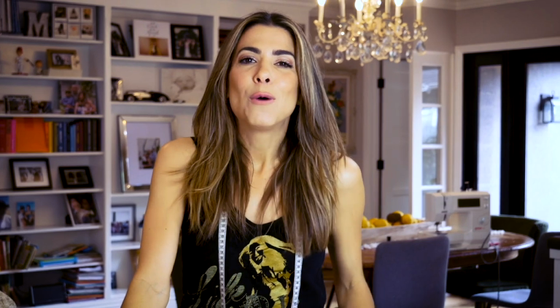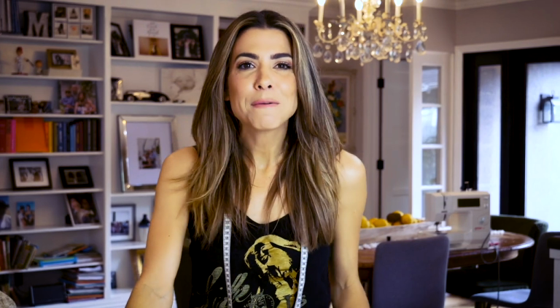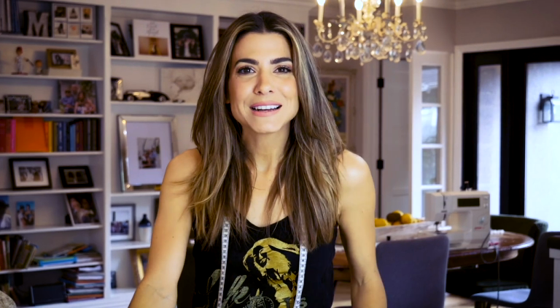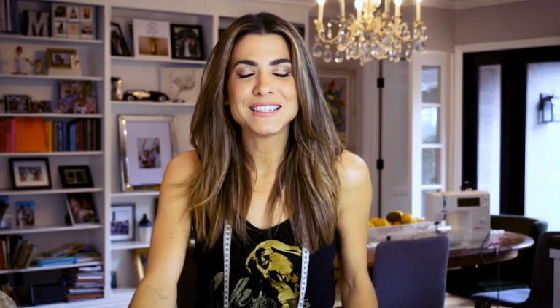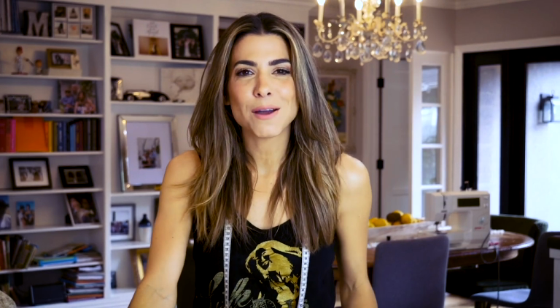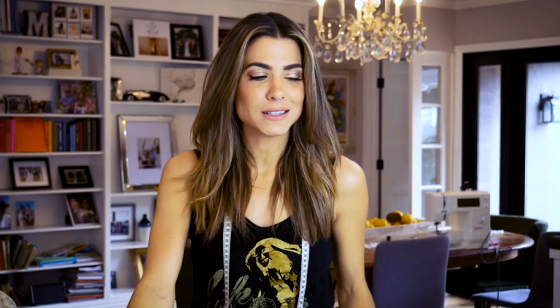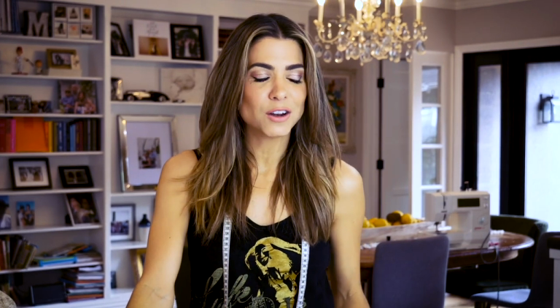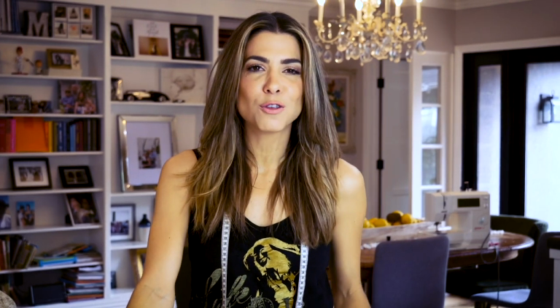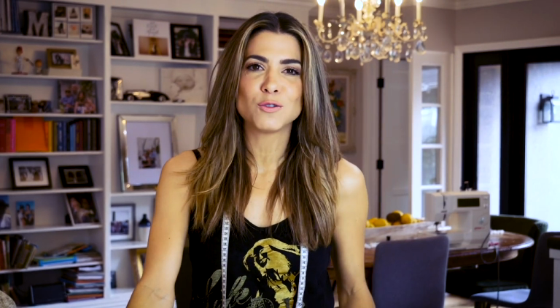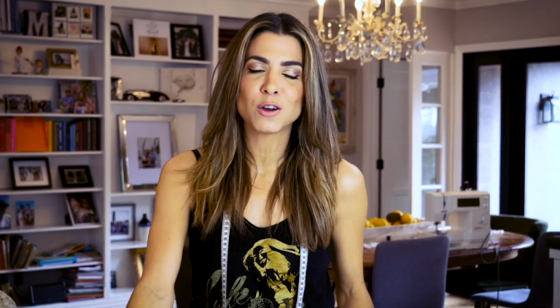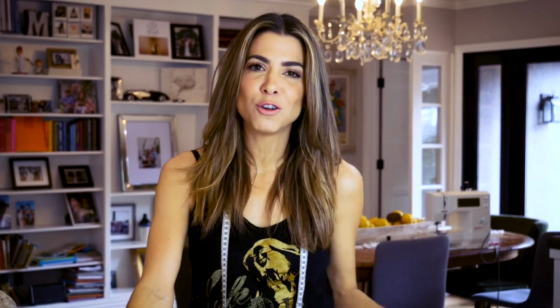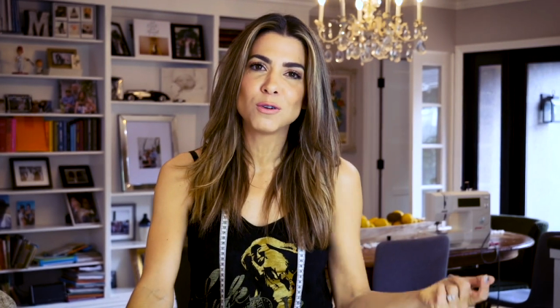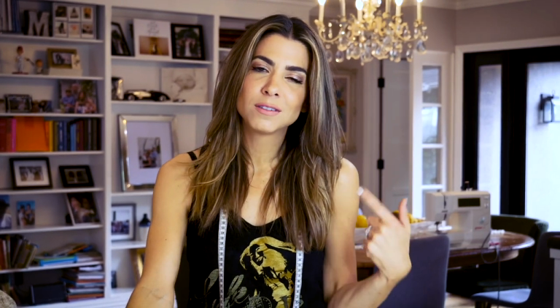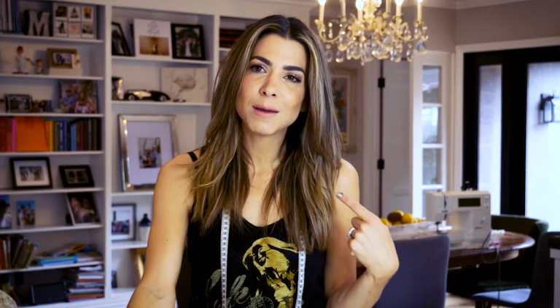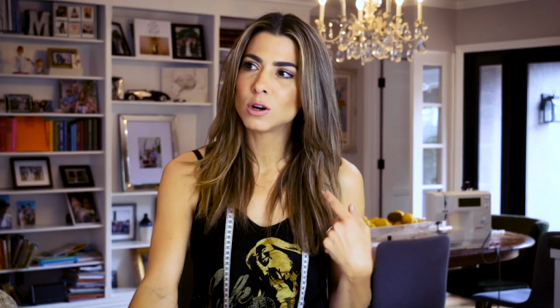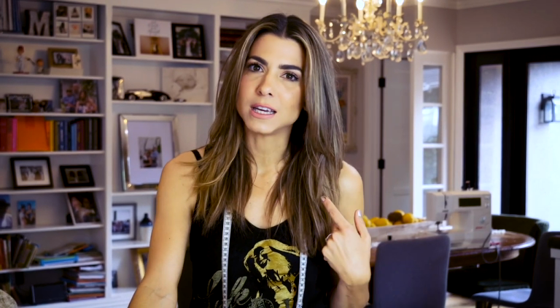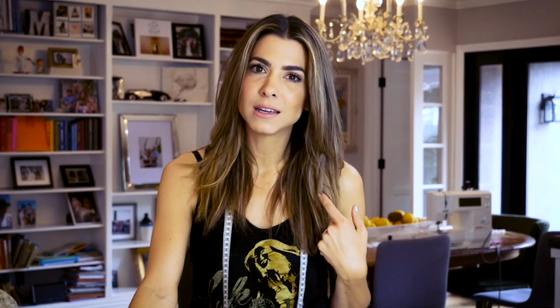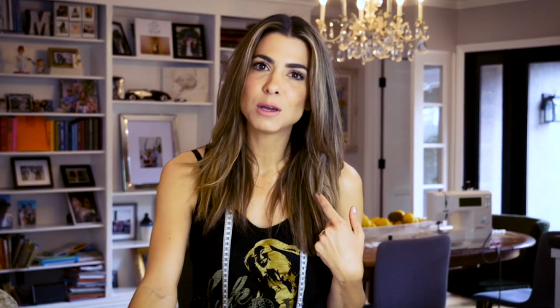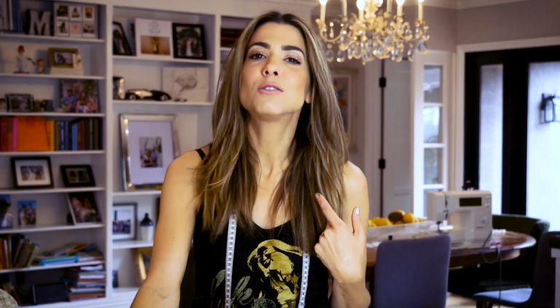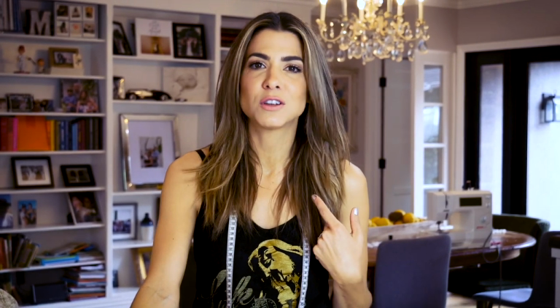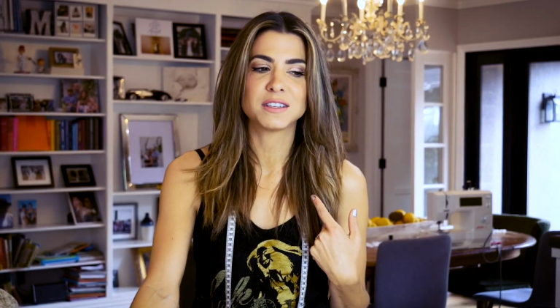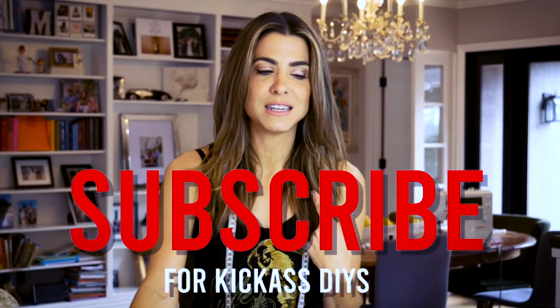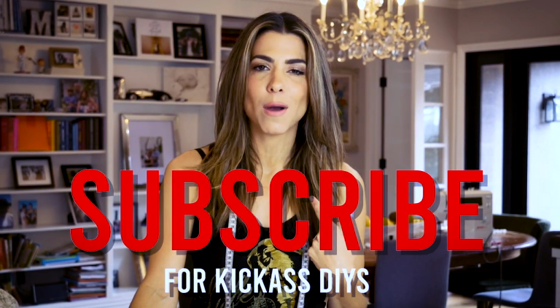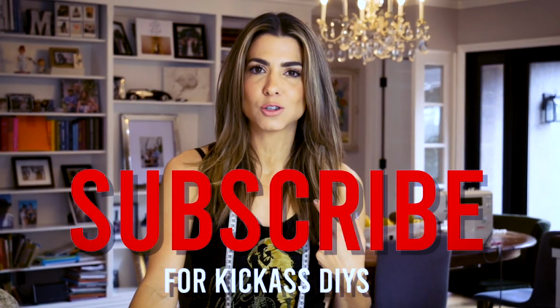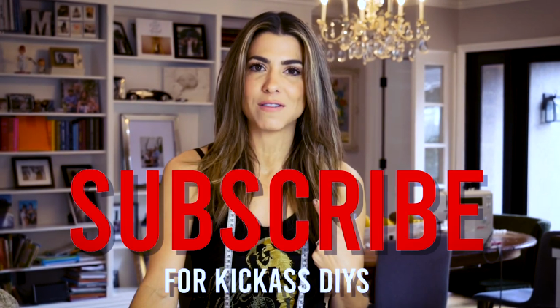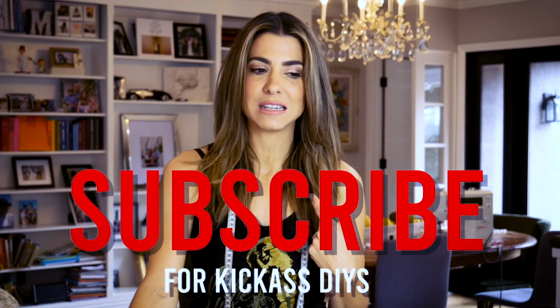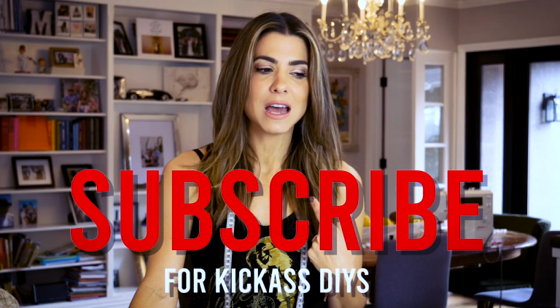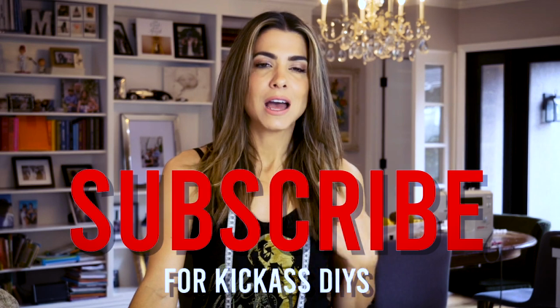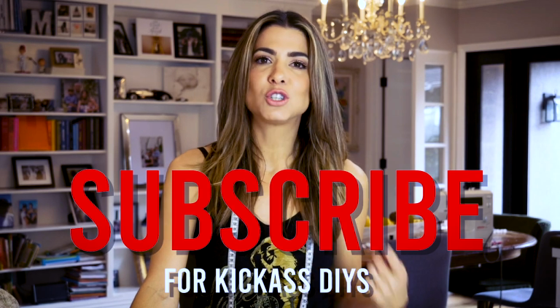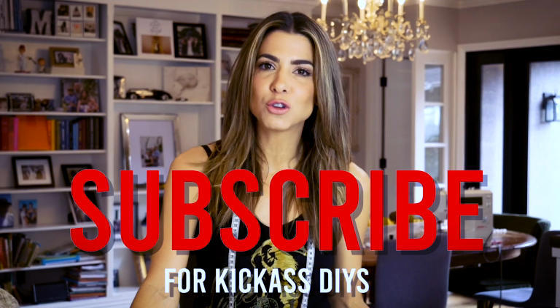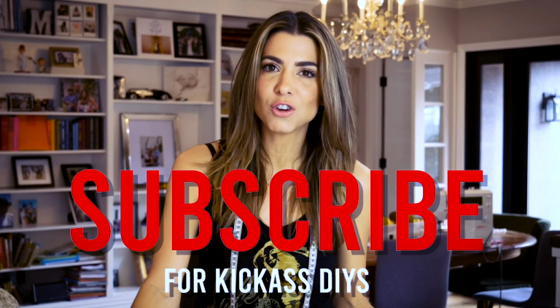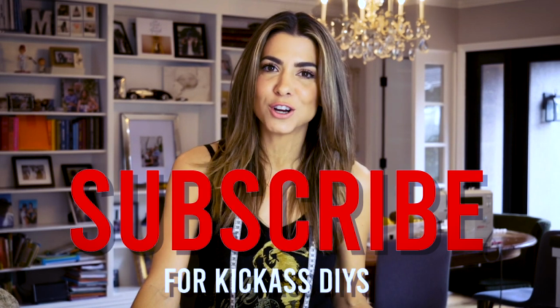Welcome back to The DIY Designer. For those of you that are new, I'm Orly. I'll be your host on this DIY extravaganza. I'm stoked that you're here.